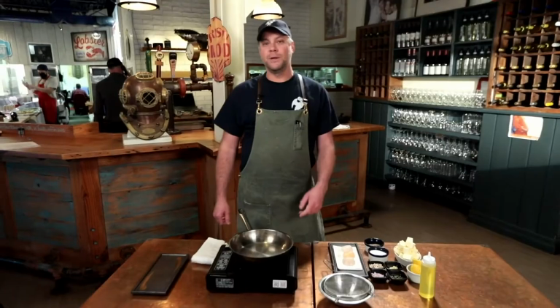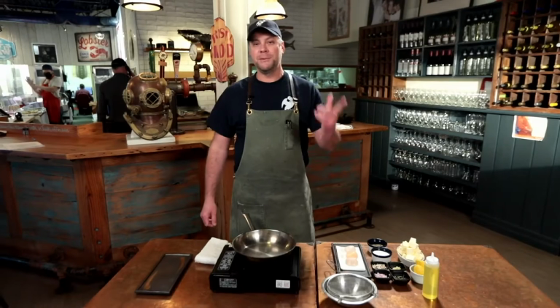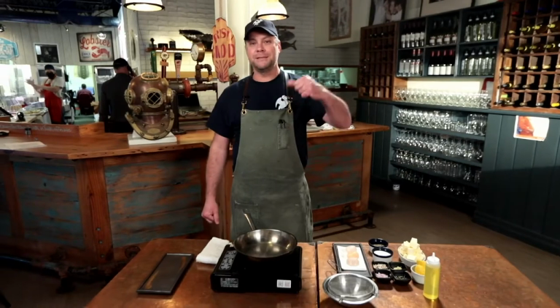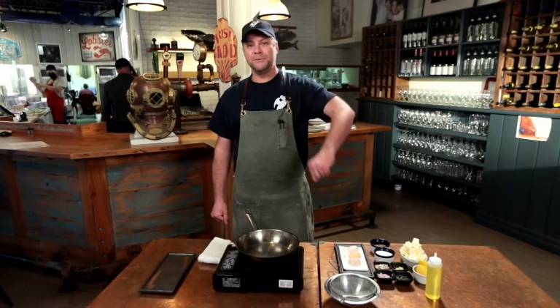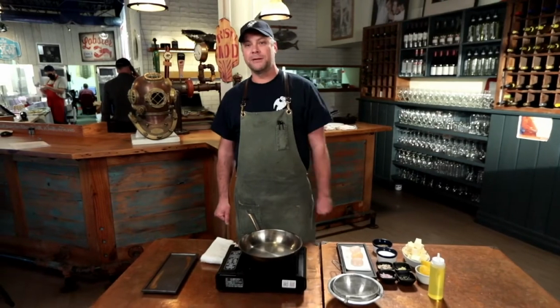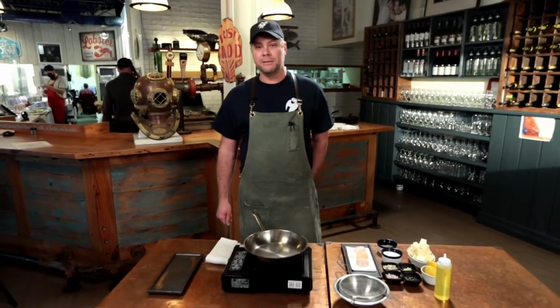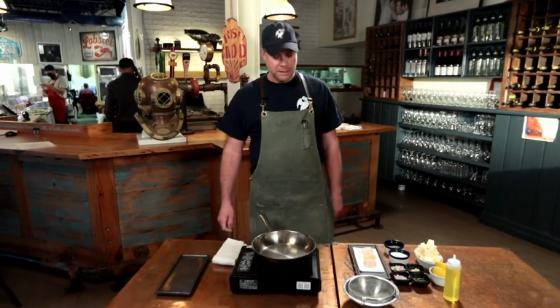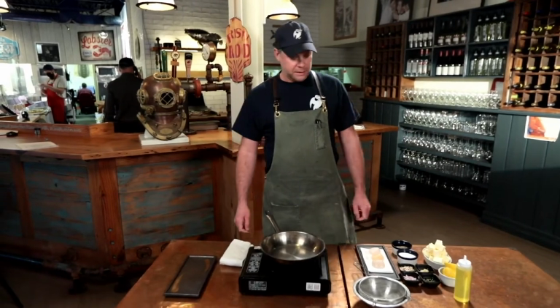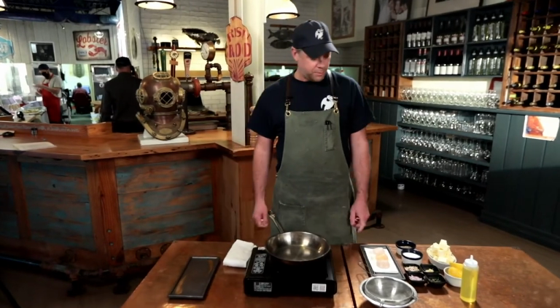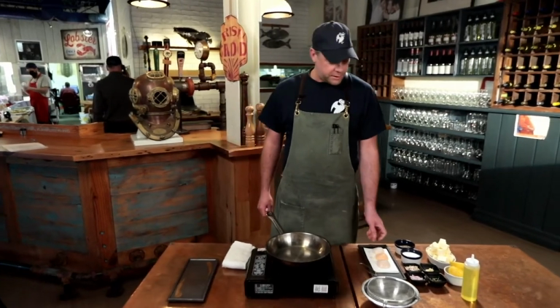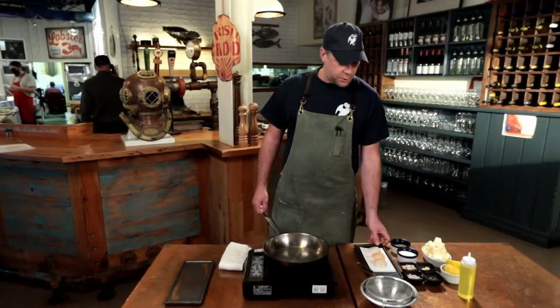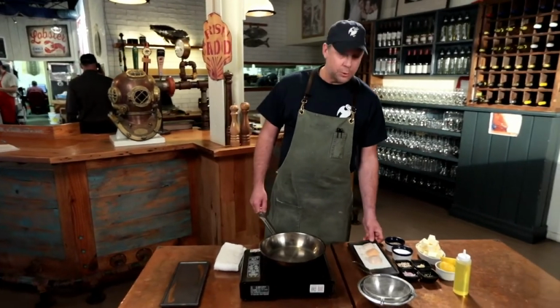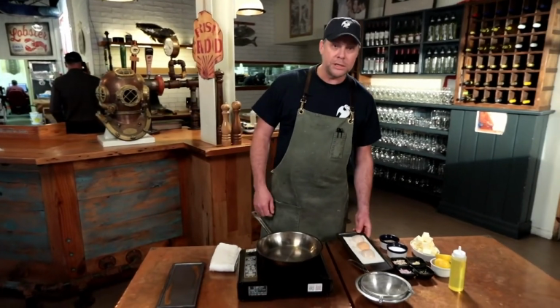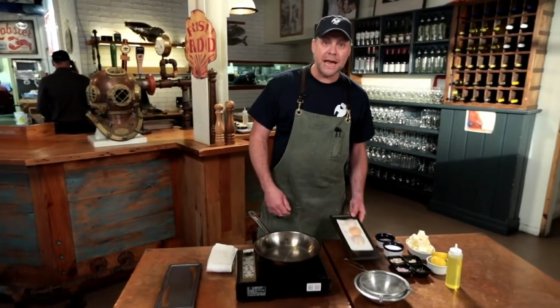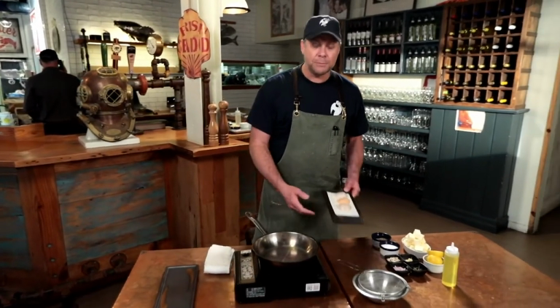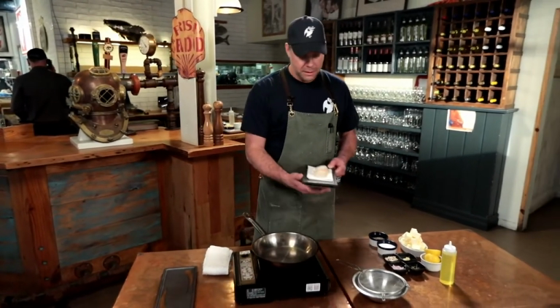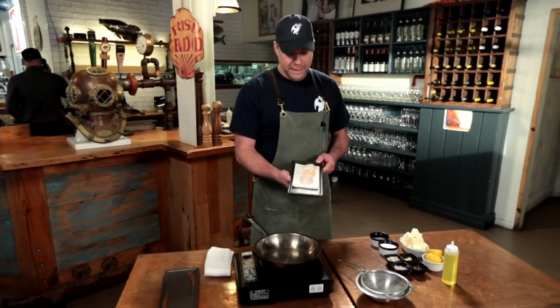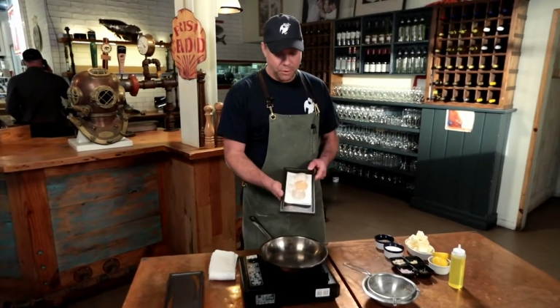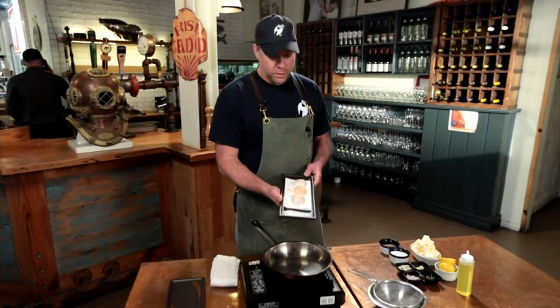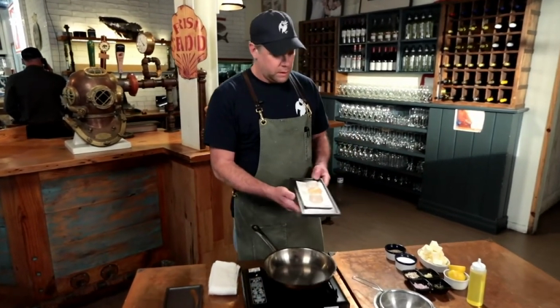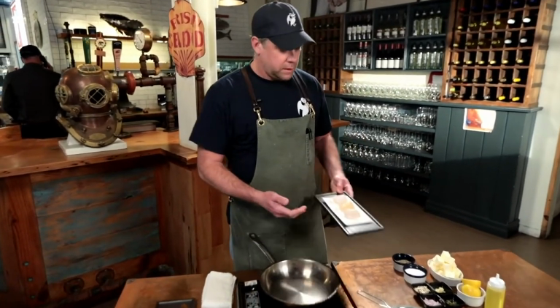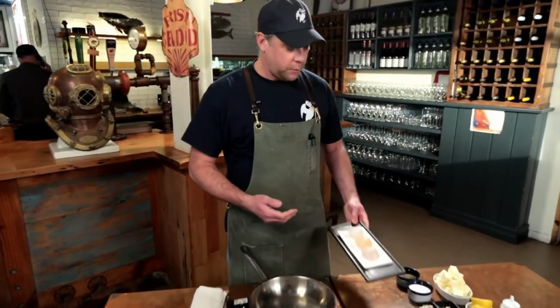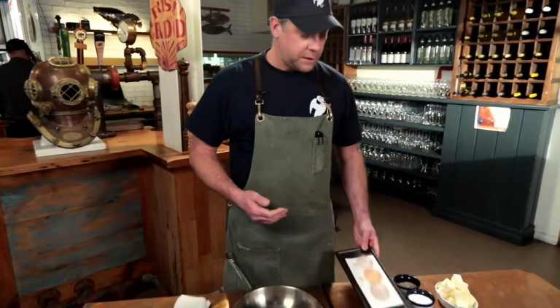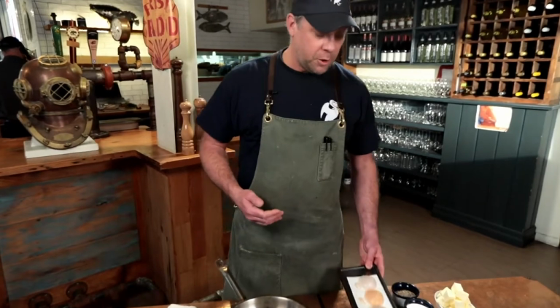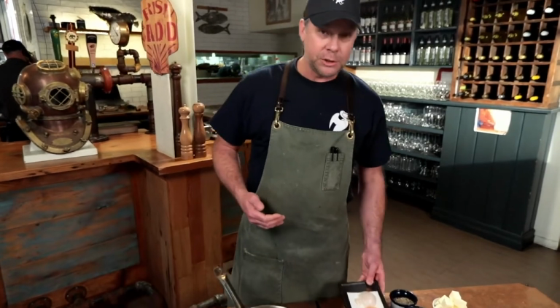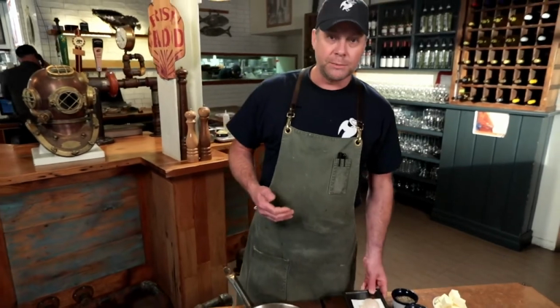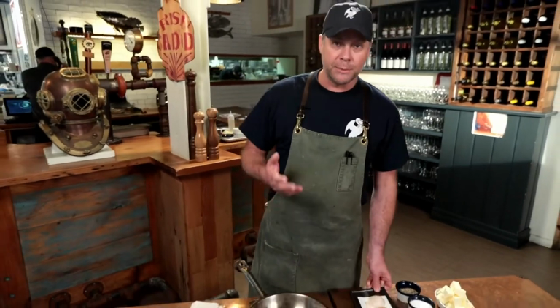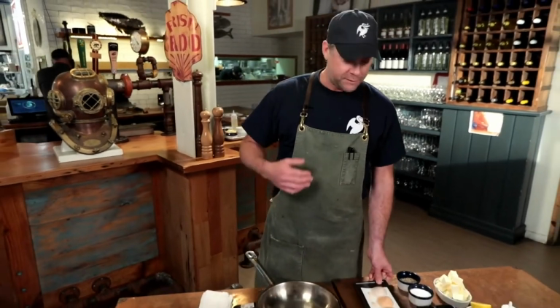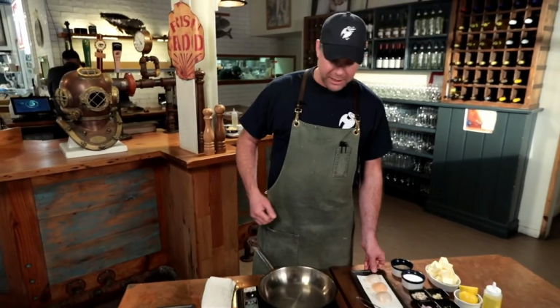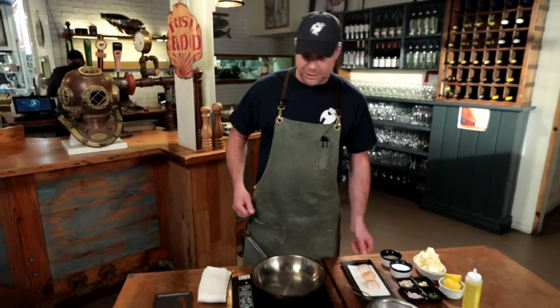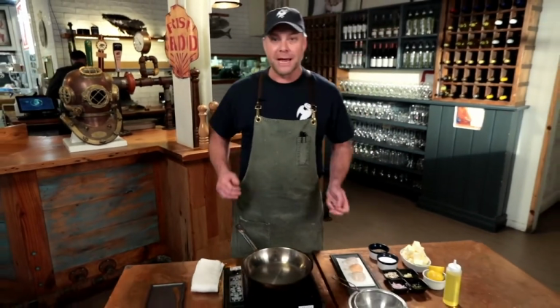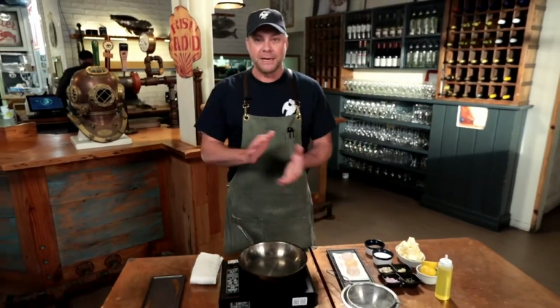Welcome to Pelican Seafood Market and Grill. Today we're going to teach you to cook a scallop like a pro. Unfortunately the pro didn't show up, so I'm going to have to teach you how to sear a scallop today.